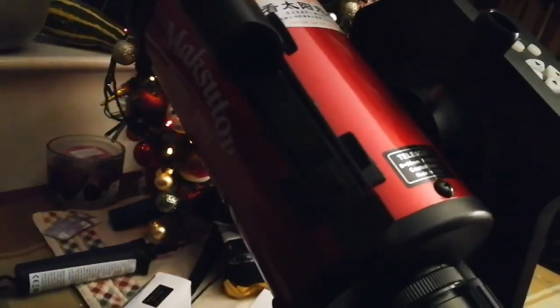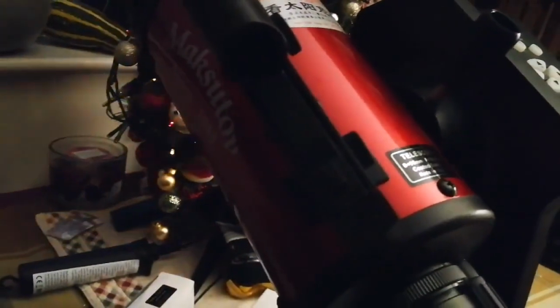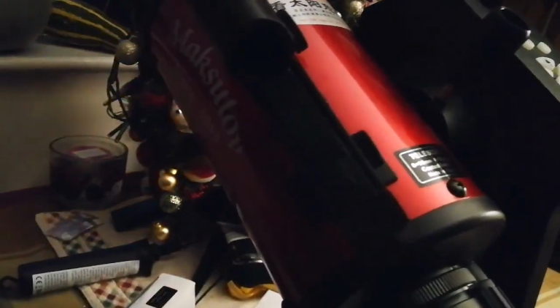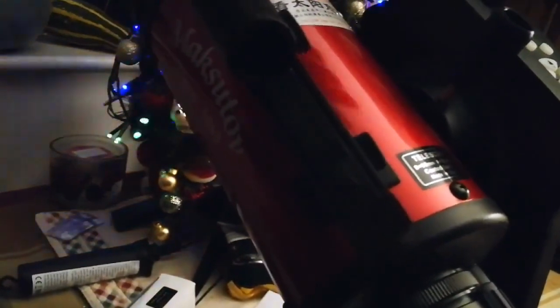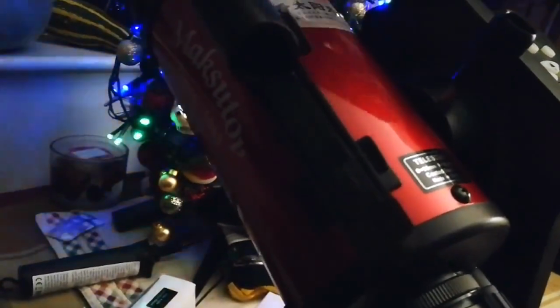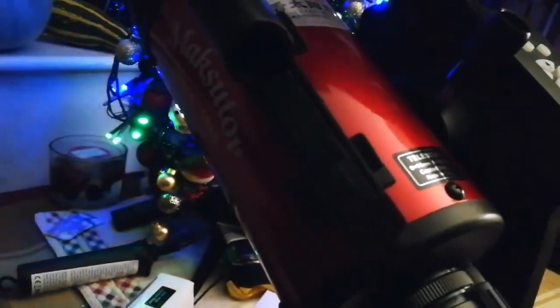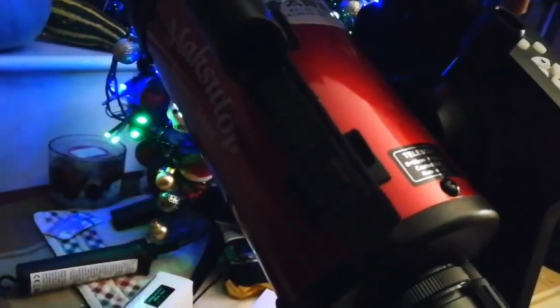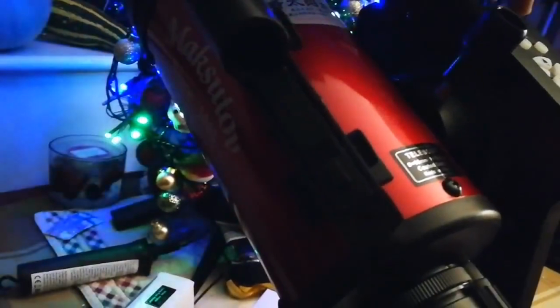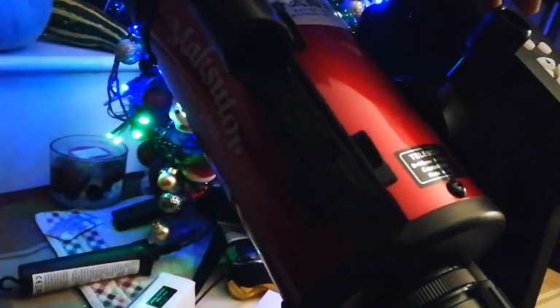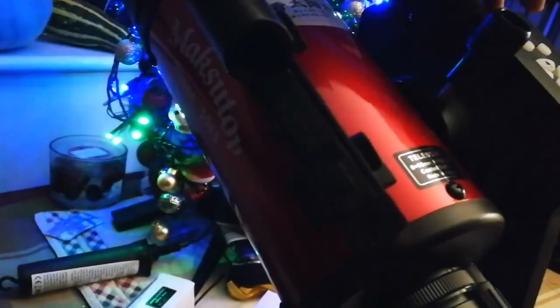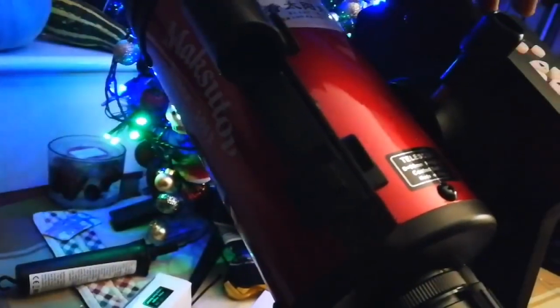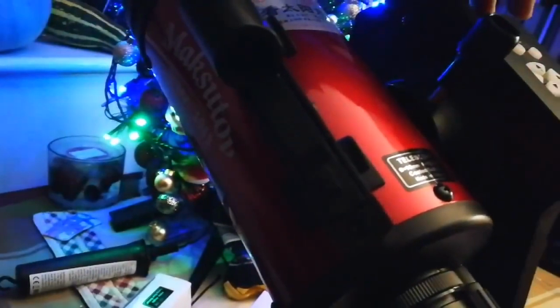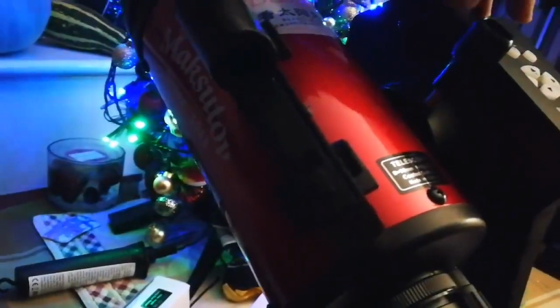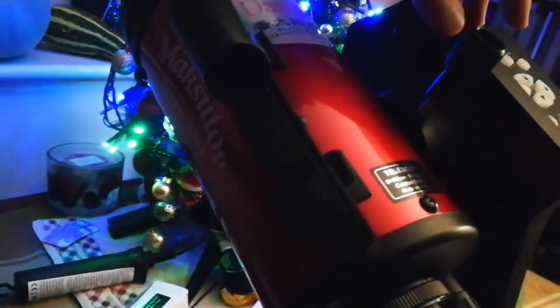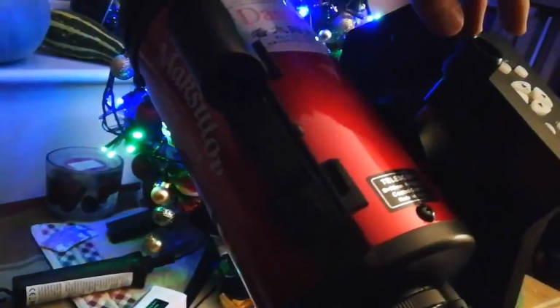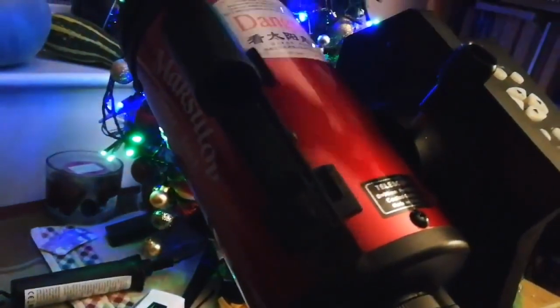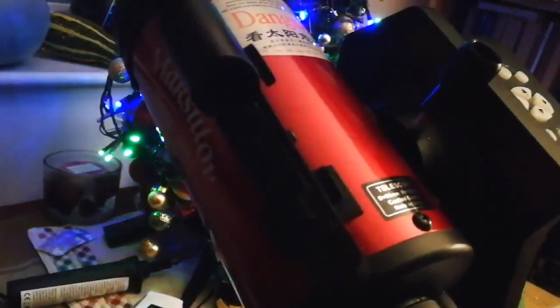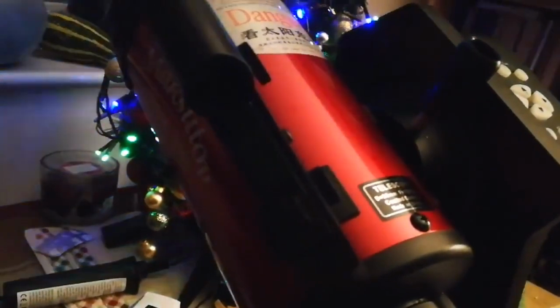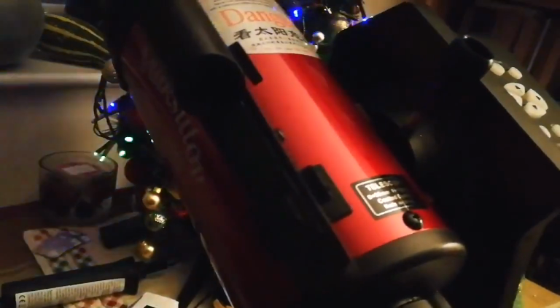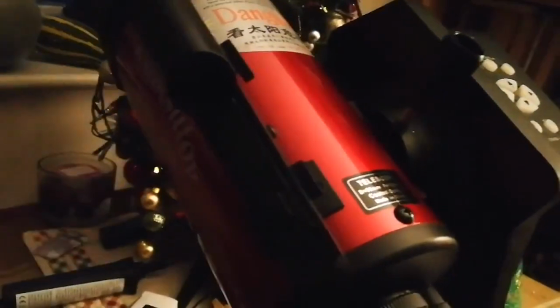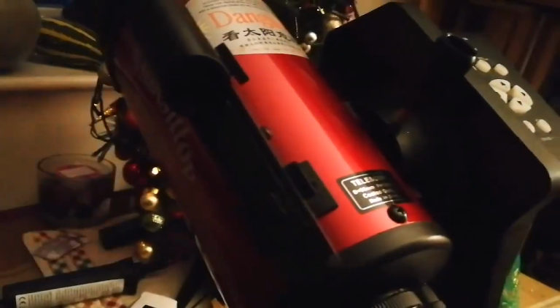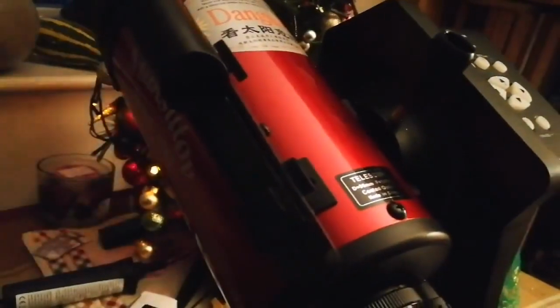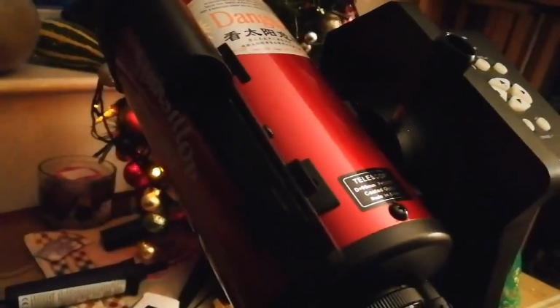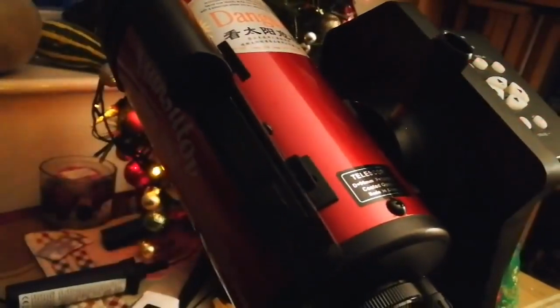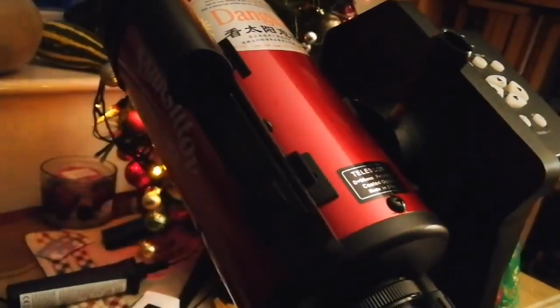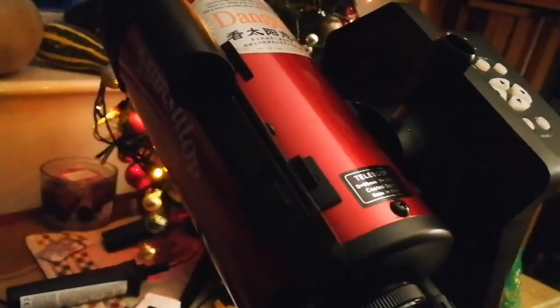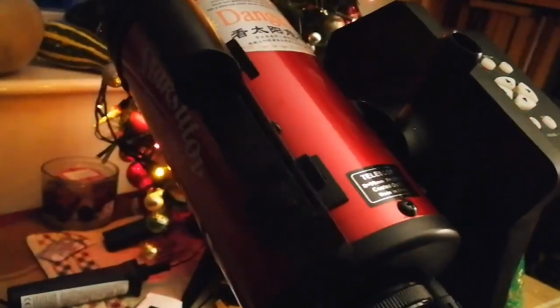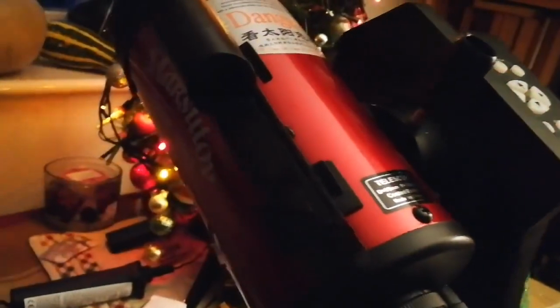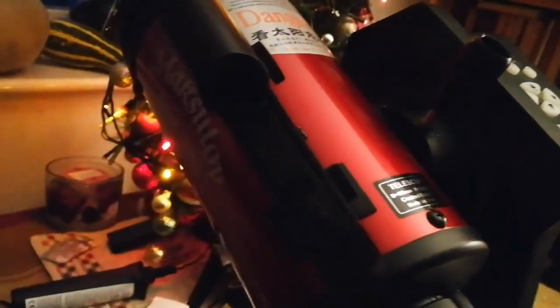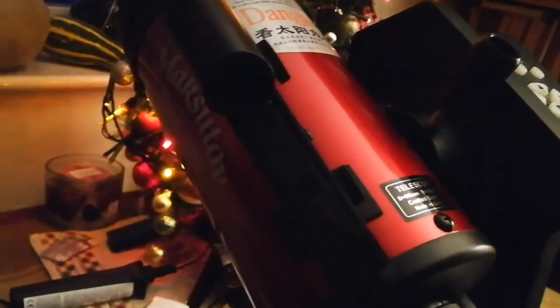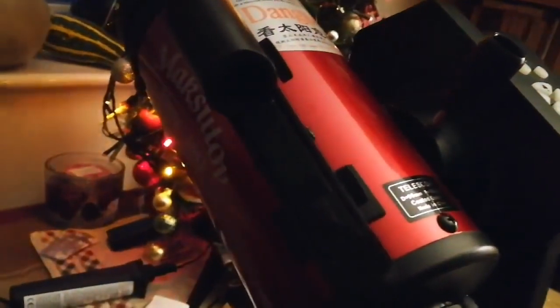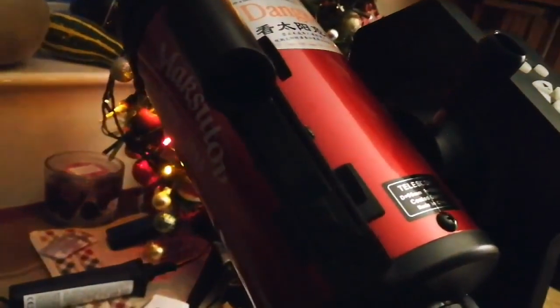More than half an hour, actually, if you don't need astrophotography. But for photography, that tracking capability is good.